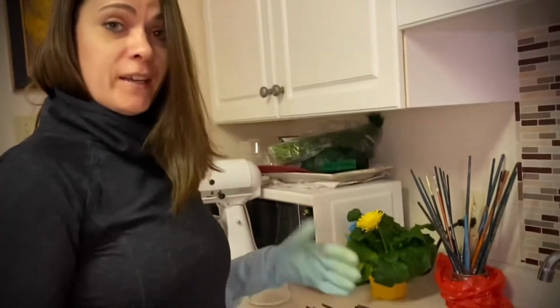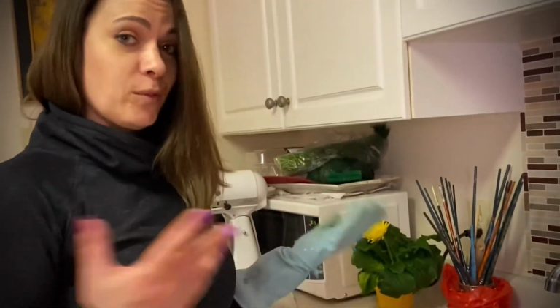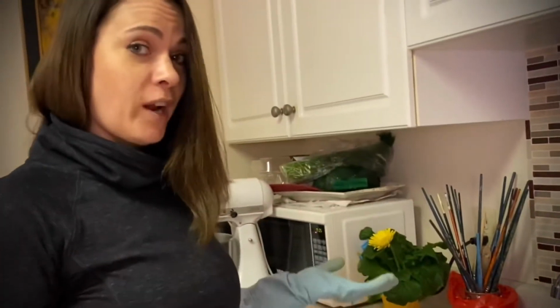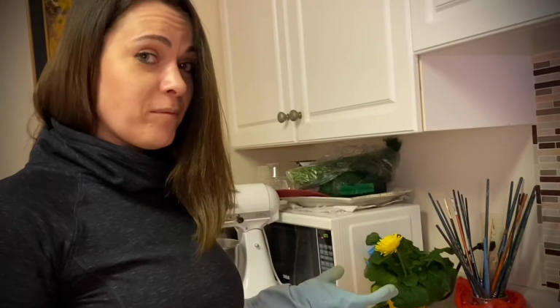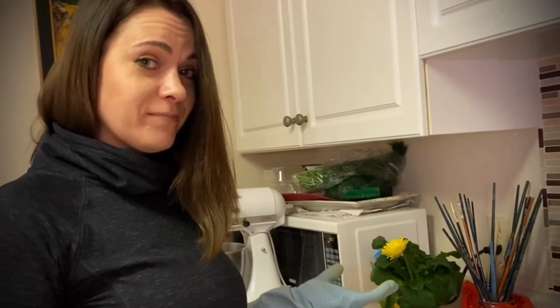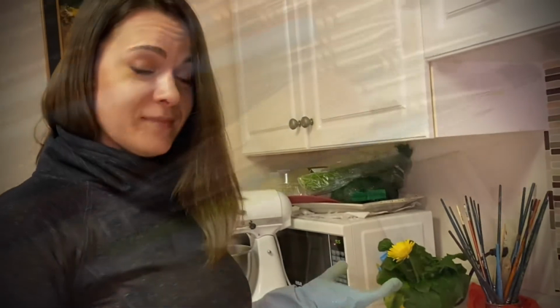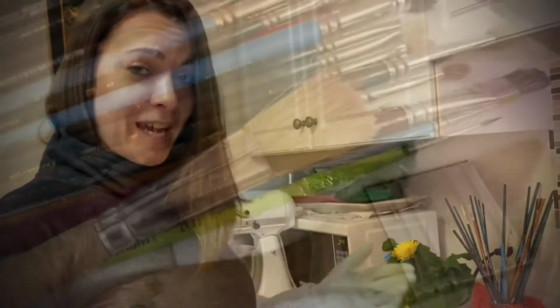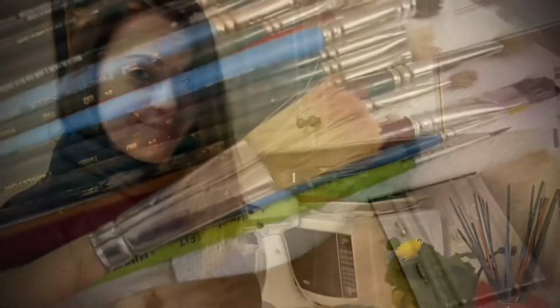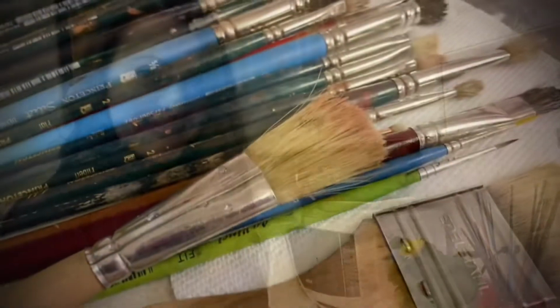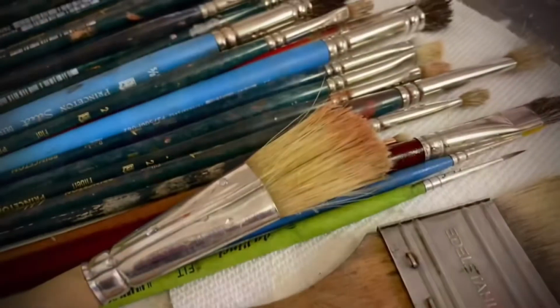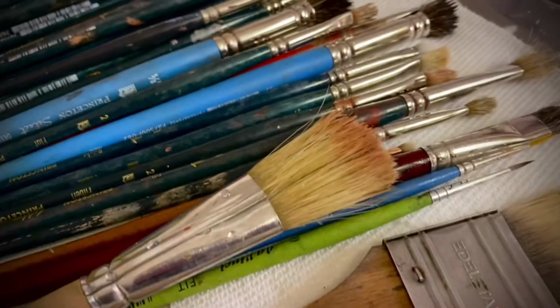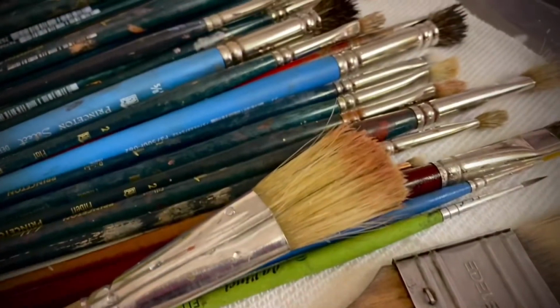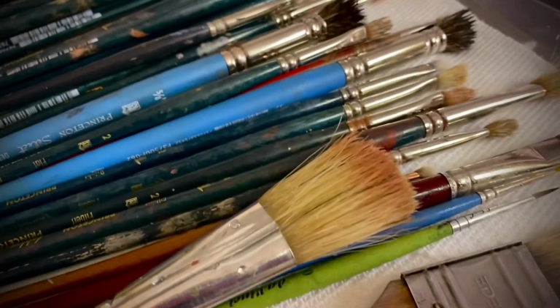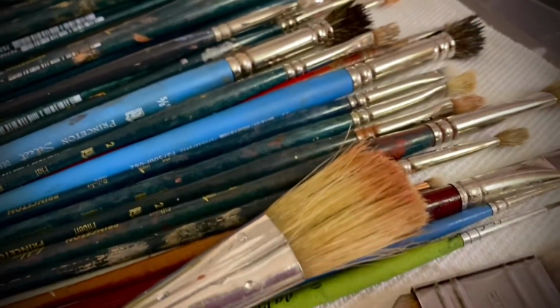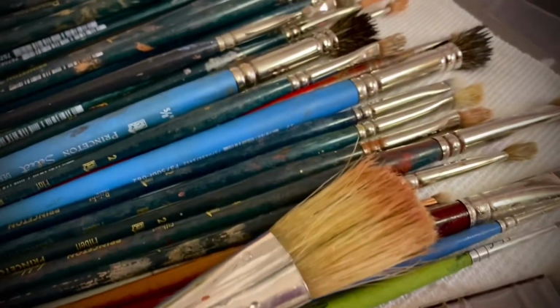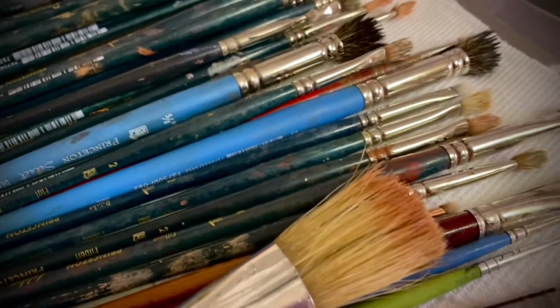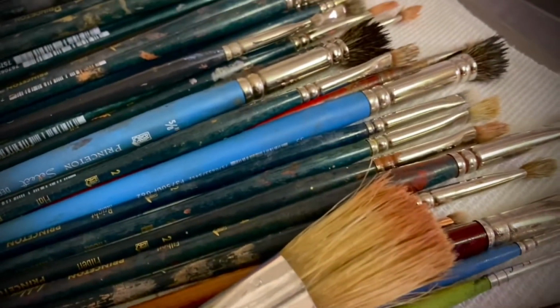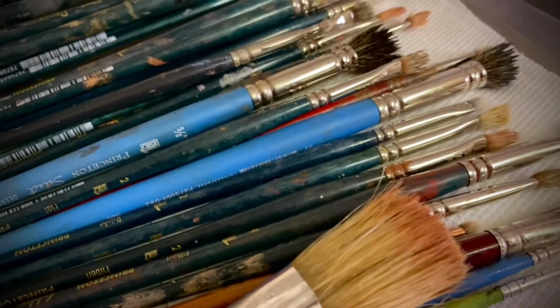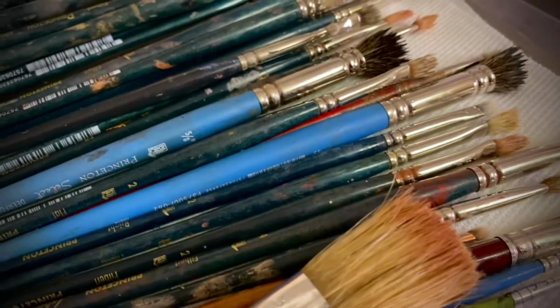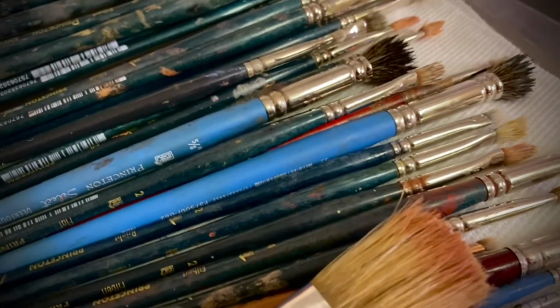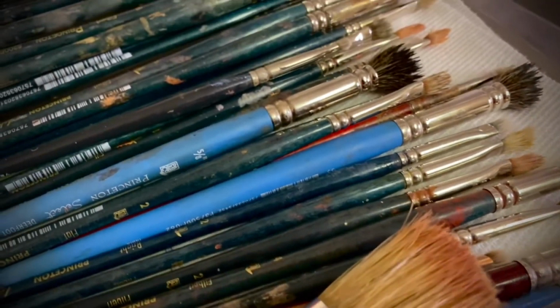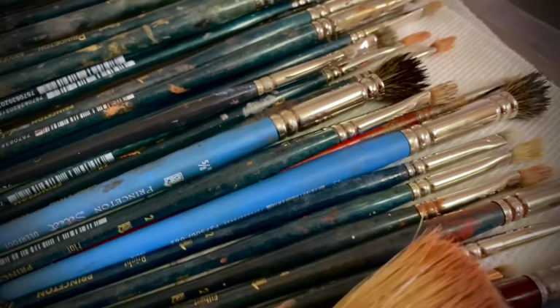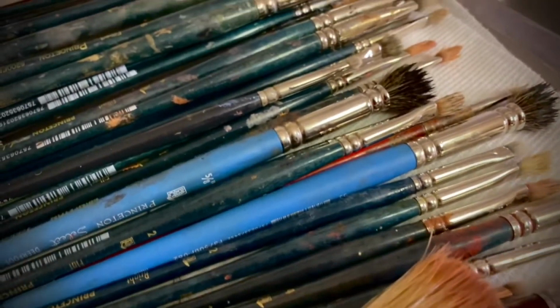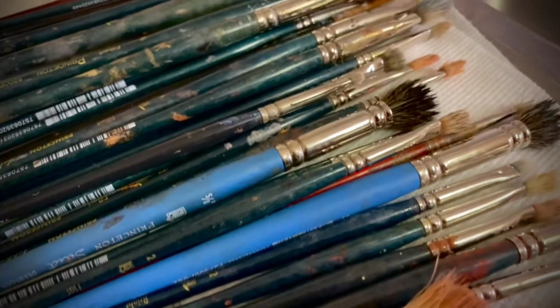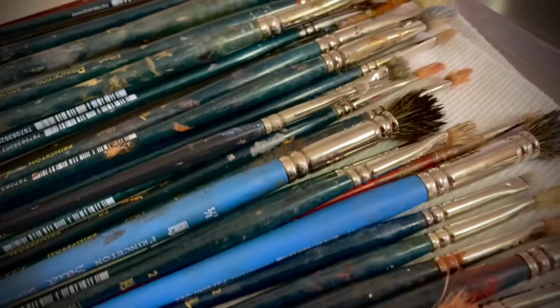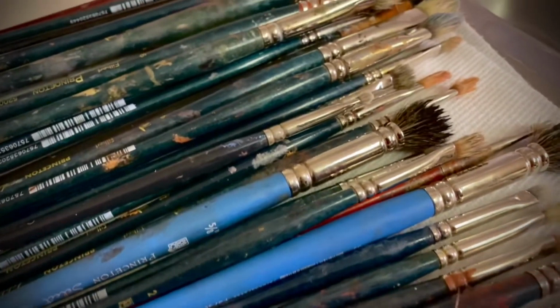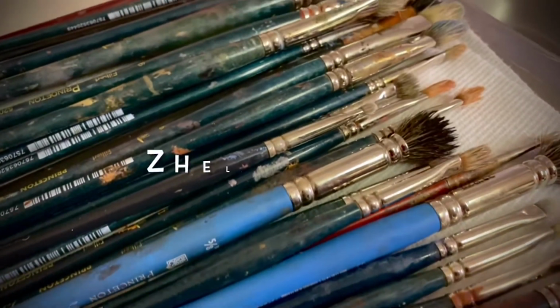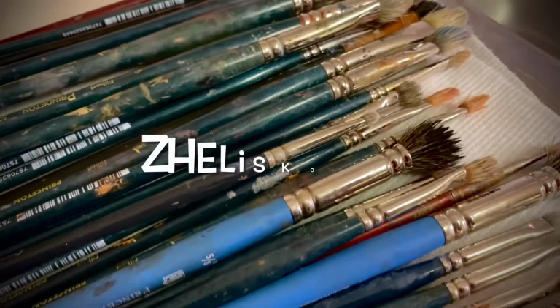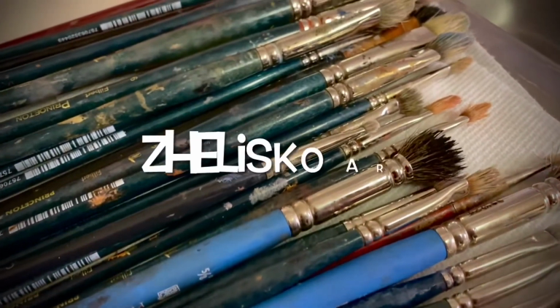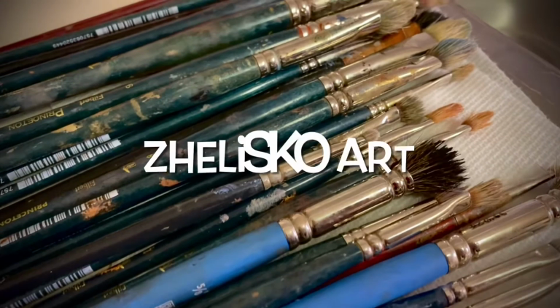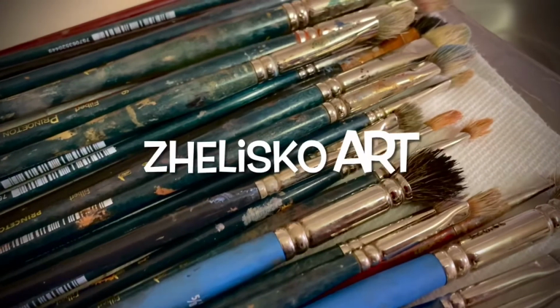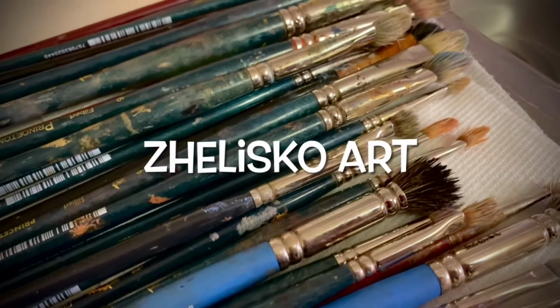And voilà, done! Don't forget to subscribe to my channel, Jolisco Art. See you next time!